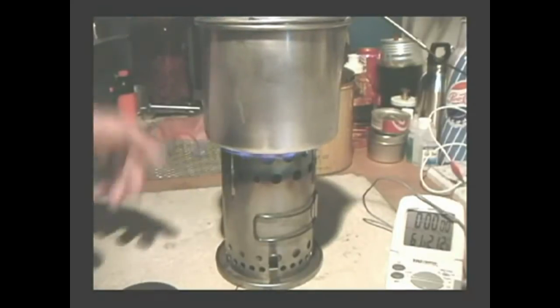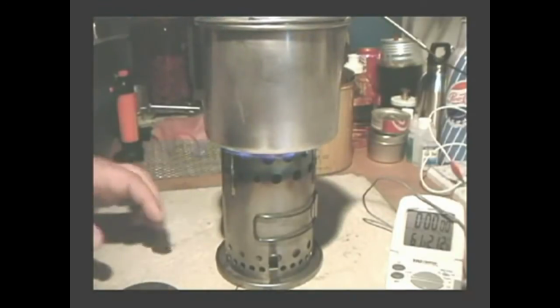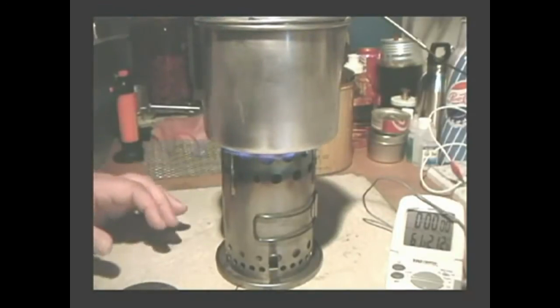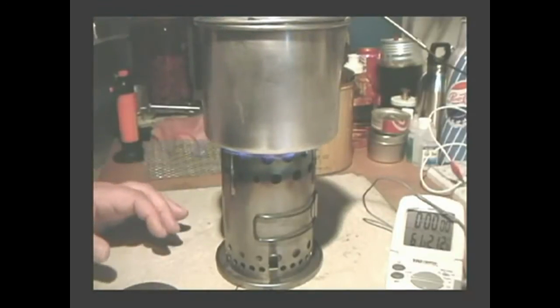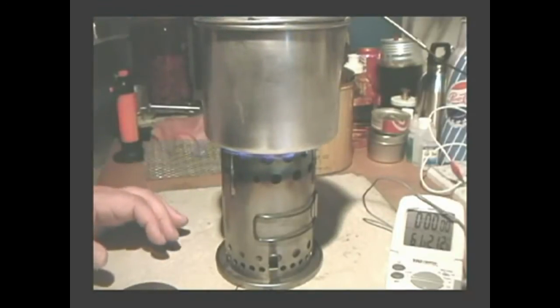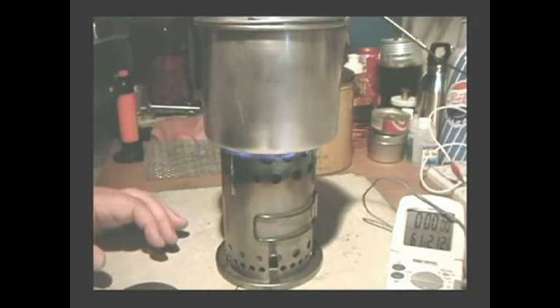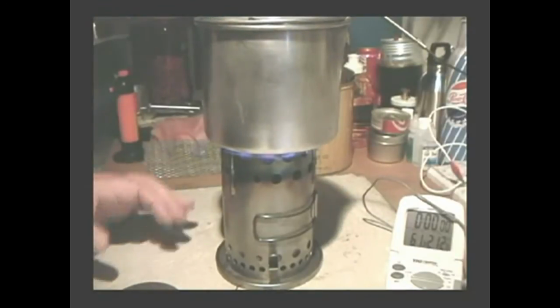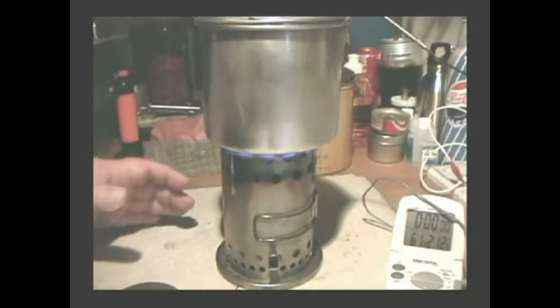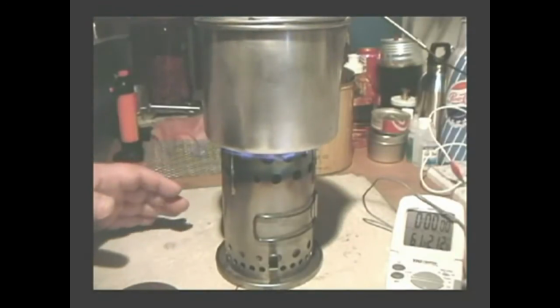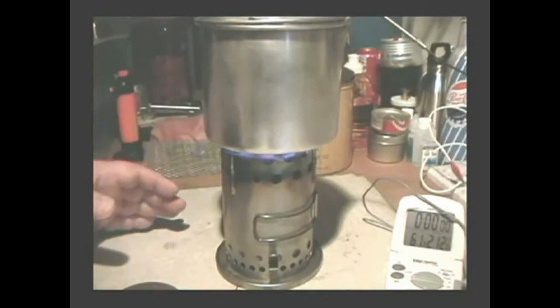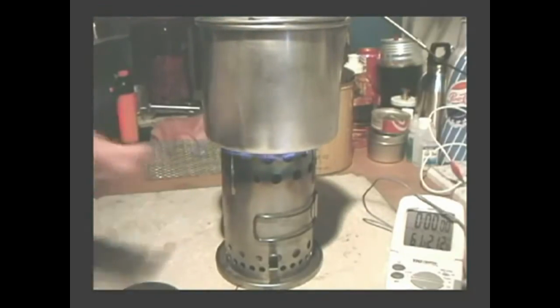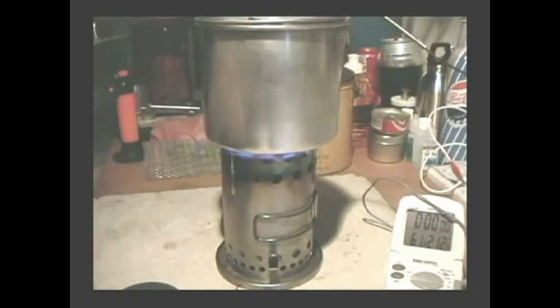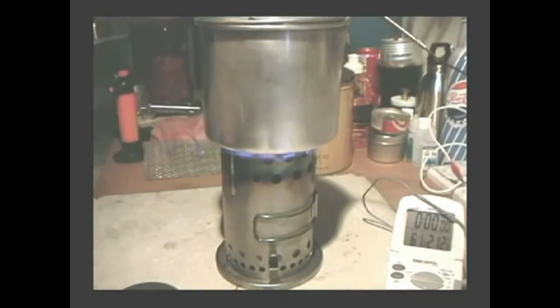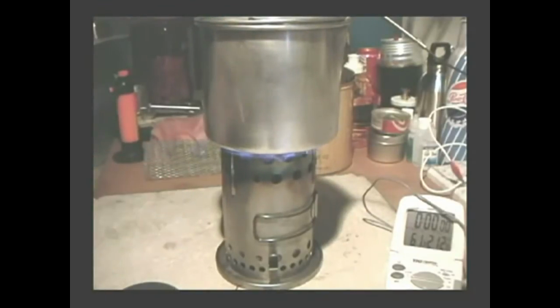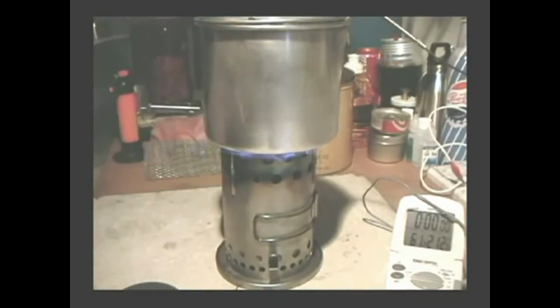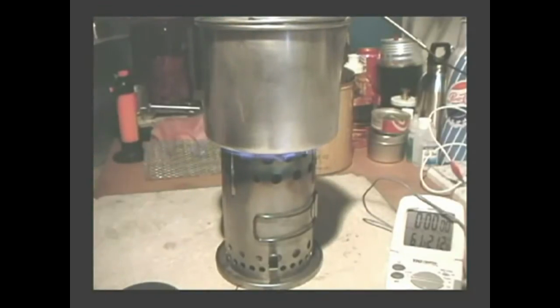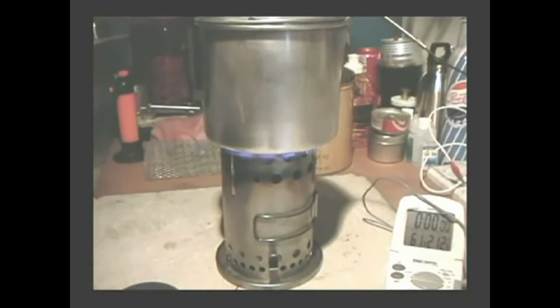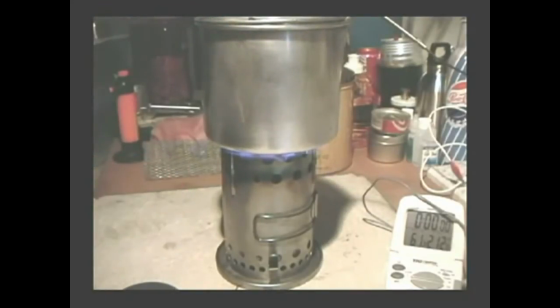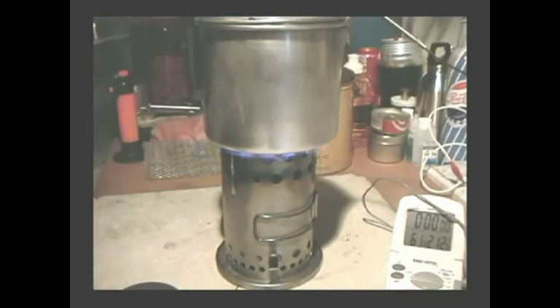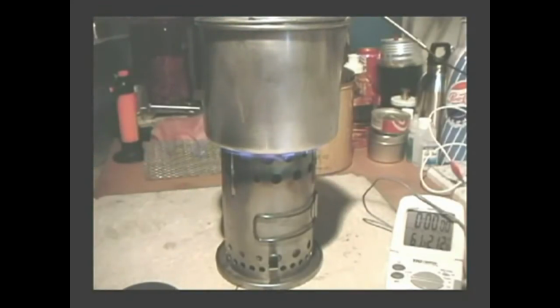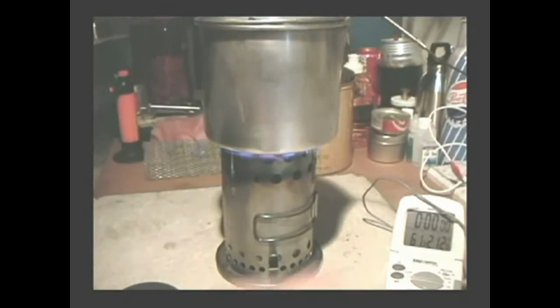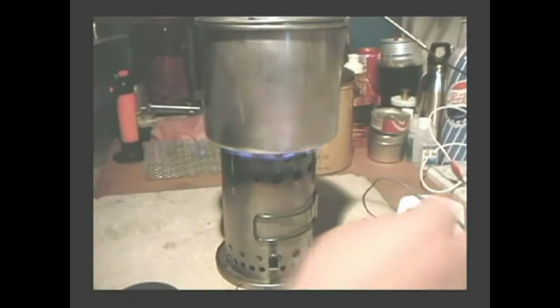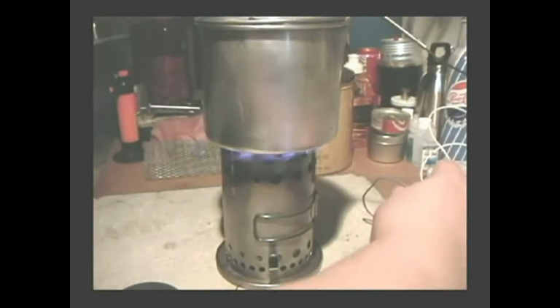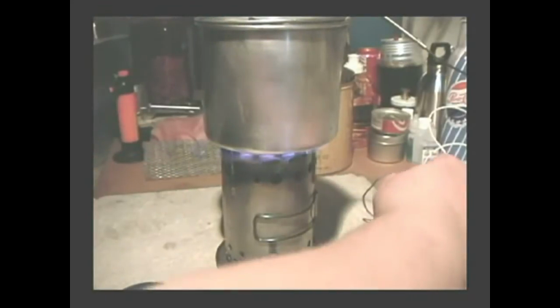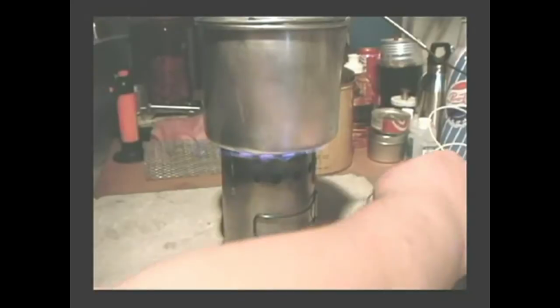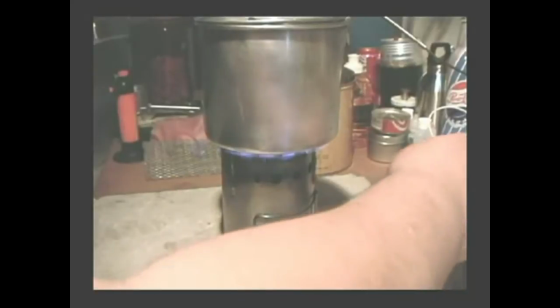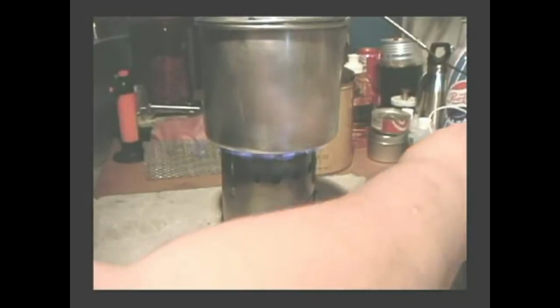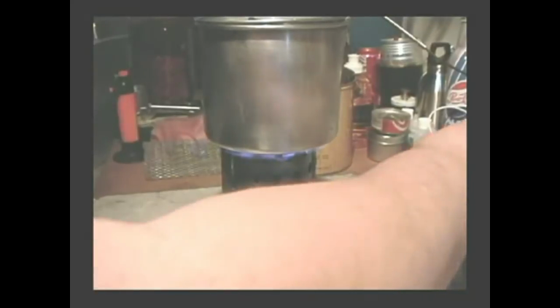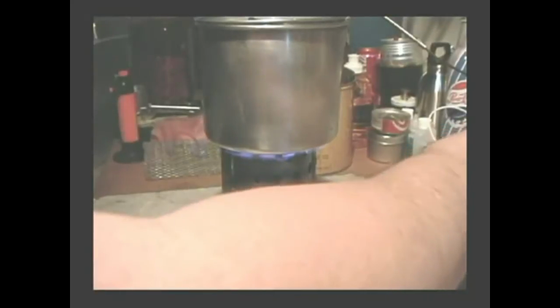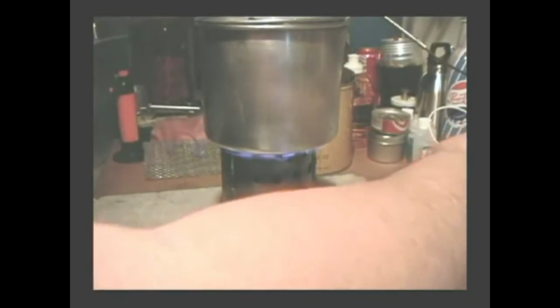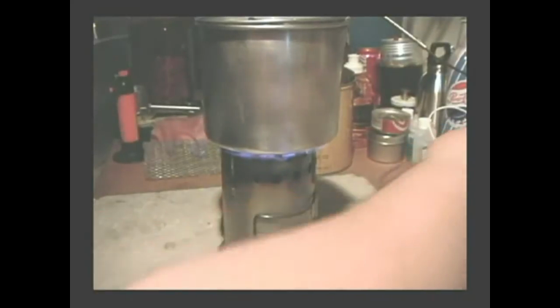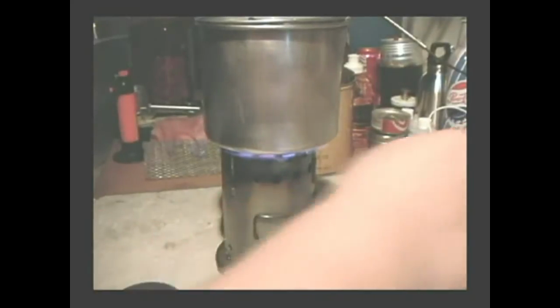Now it's reading 60 degrees. I'll put that on the burner. Since there's not really much flame to see, I'm going to cut away and come back when this is done boiling or has started to boil.